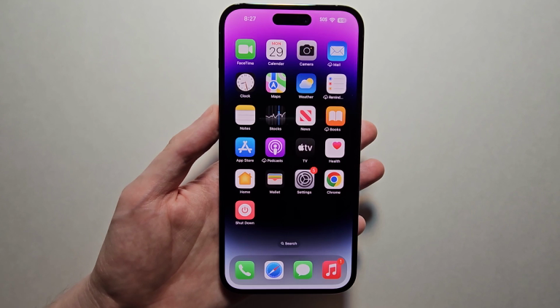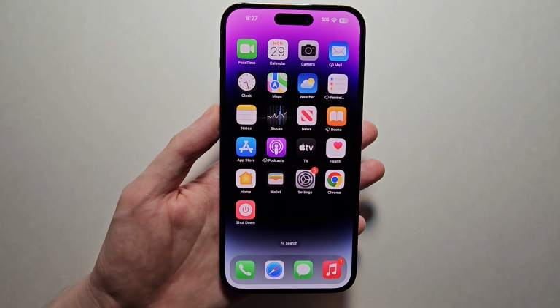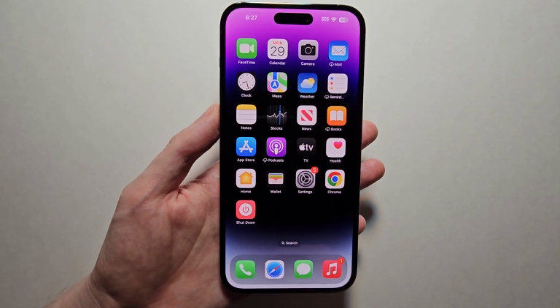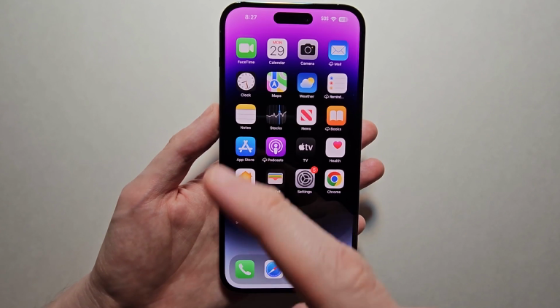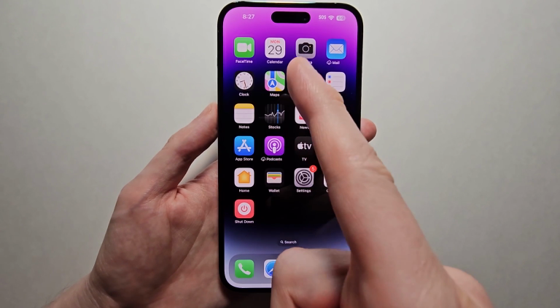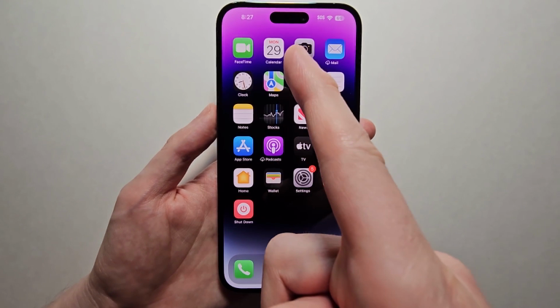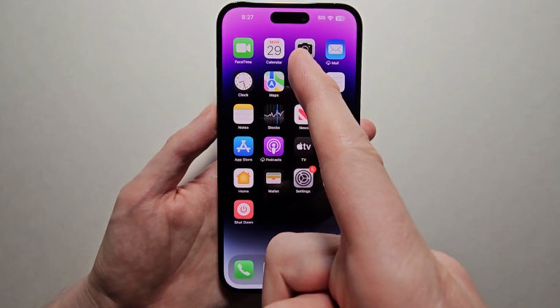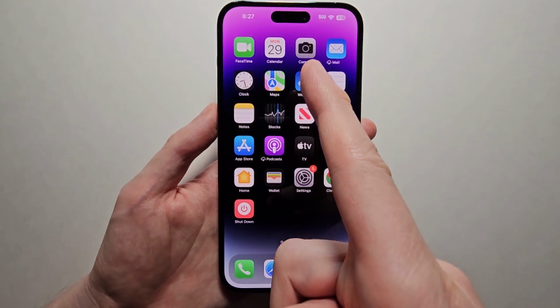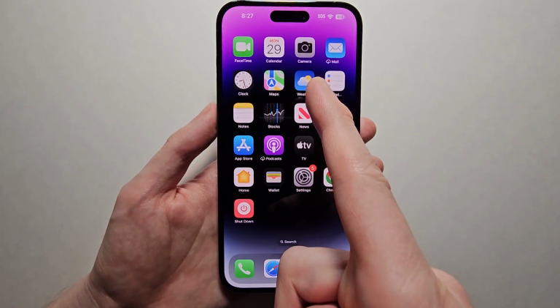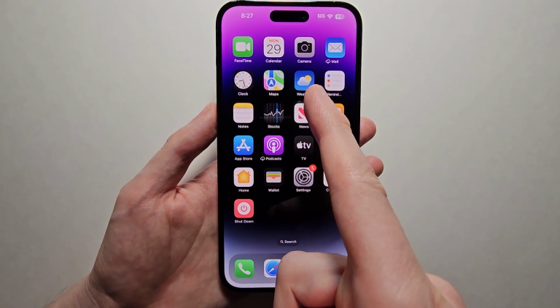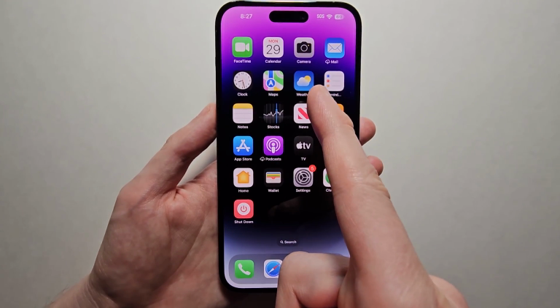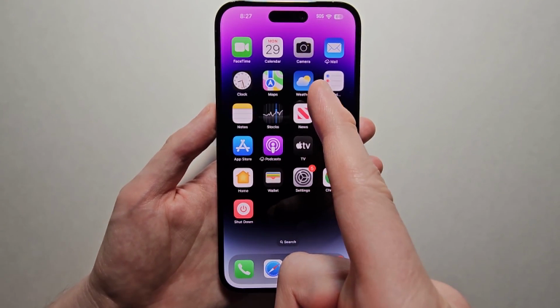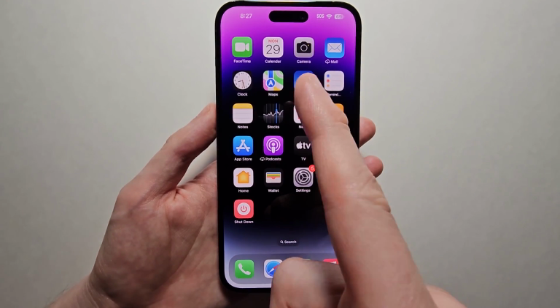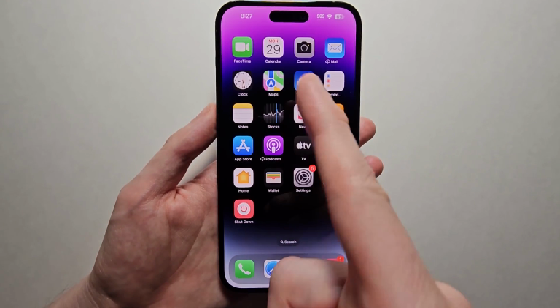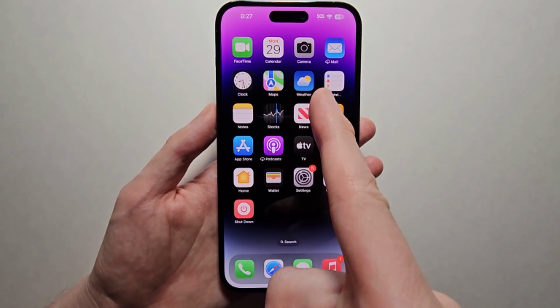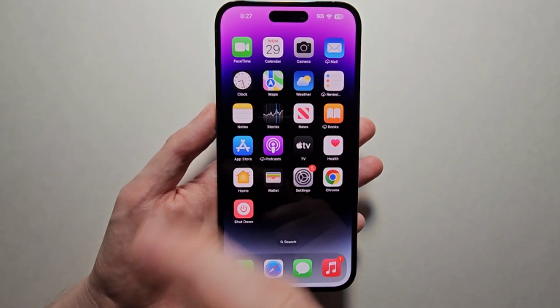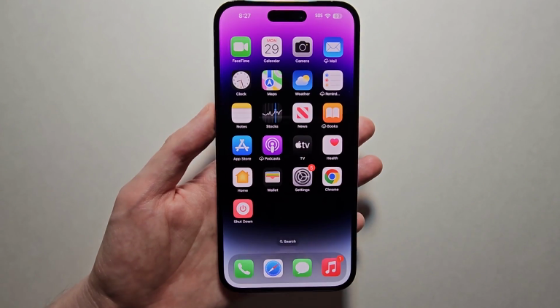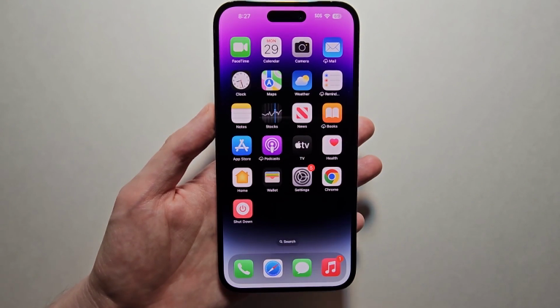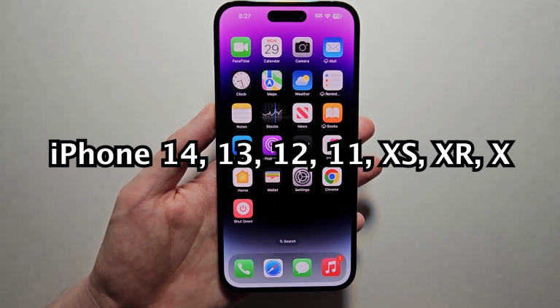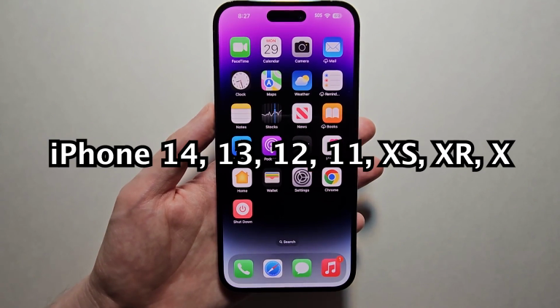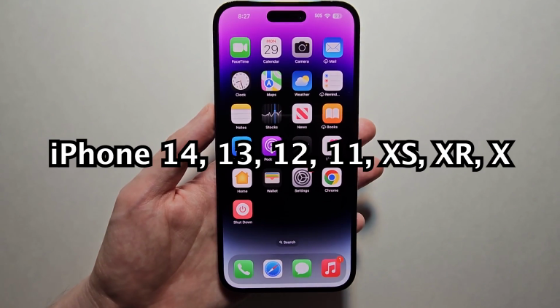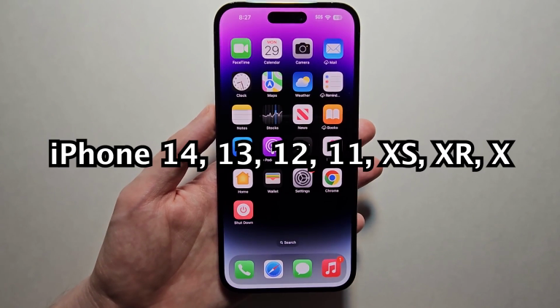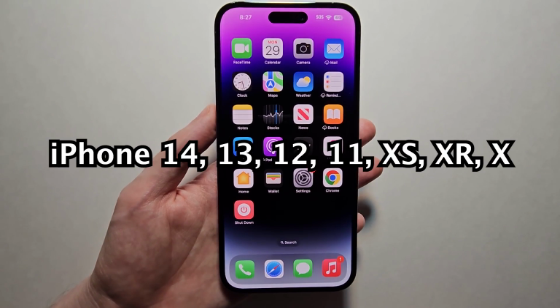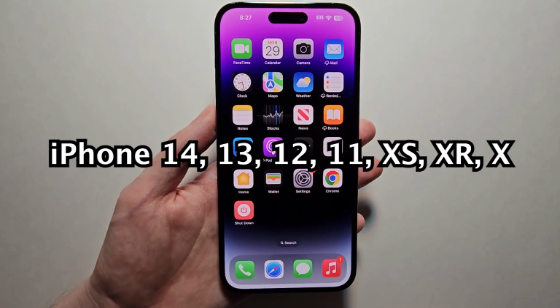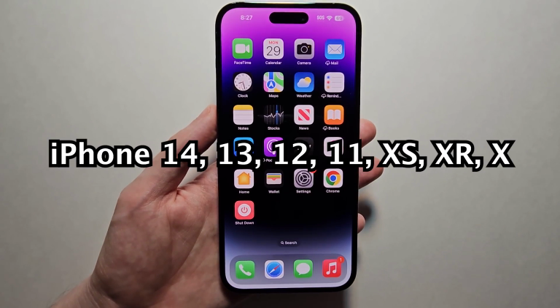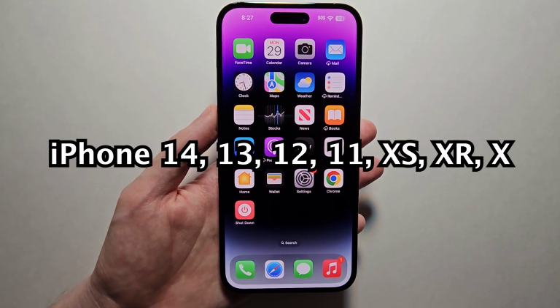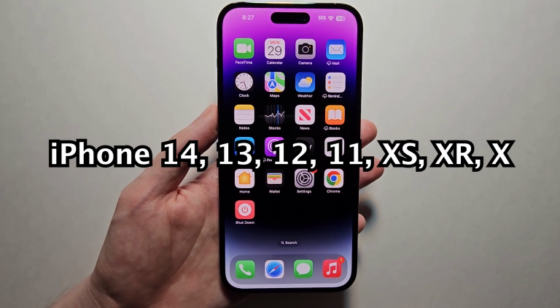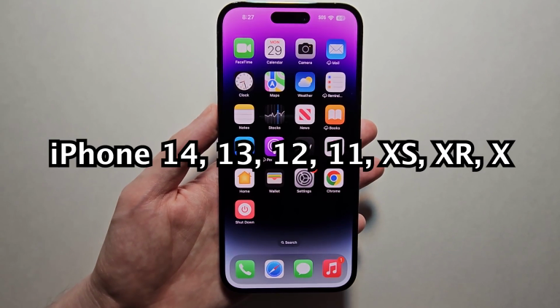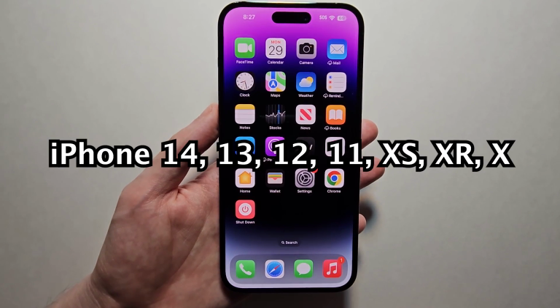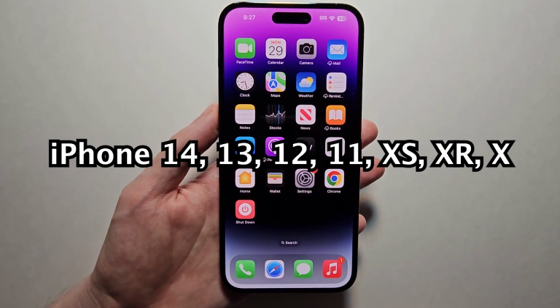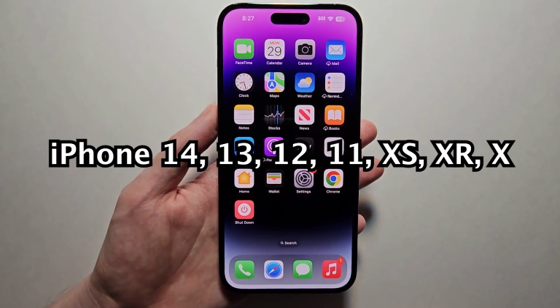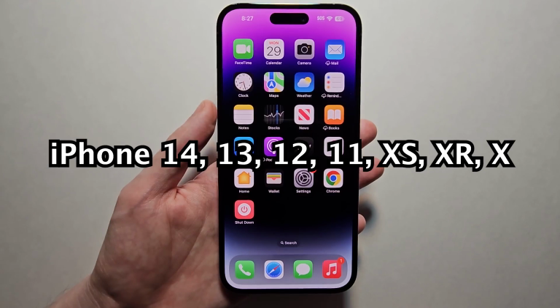Alright guys, so I'm going to show you how to turn off your iPhone 14, or any other recent iPhone with Face ID unlock.